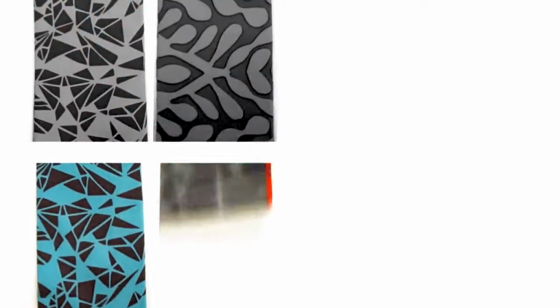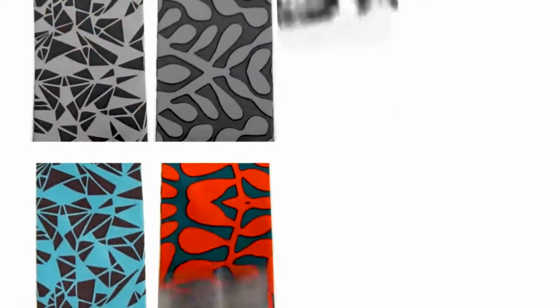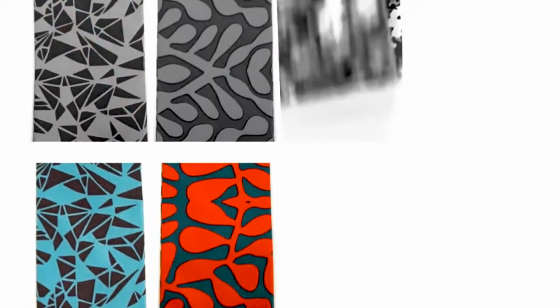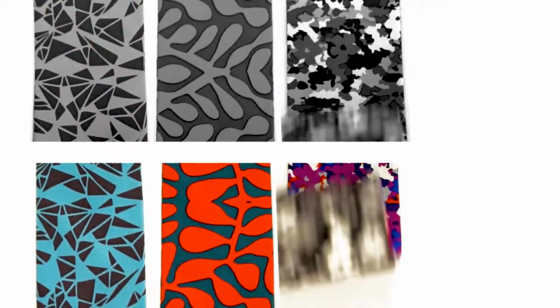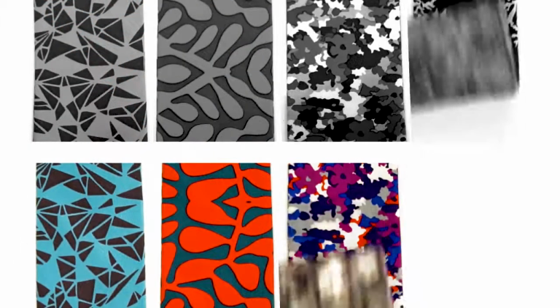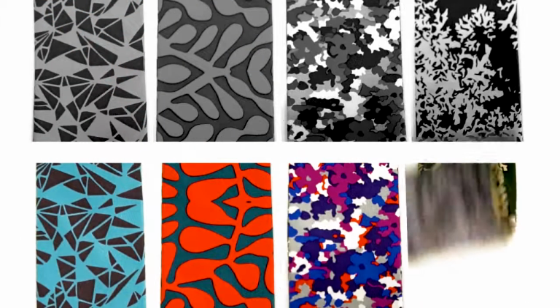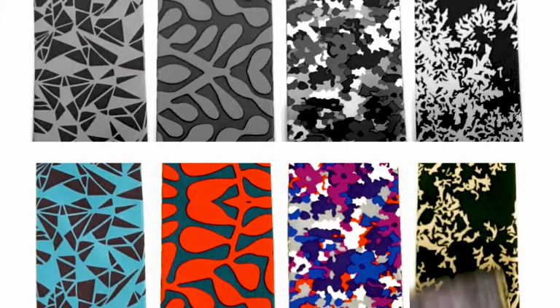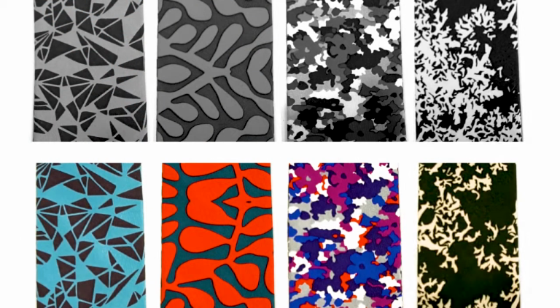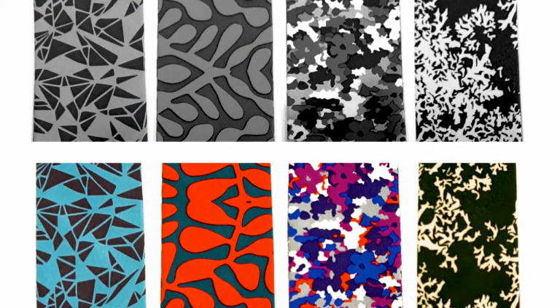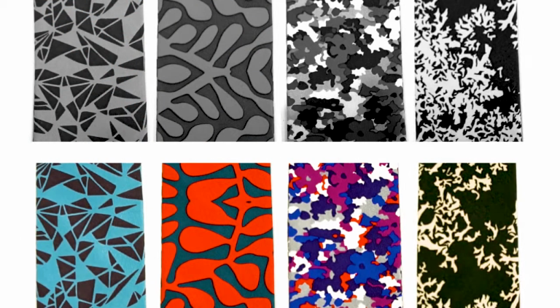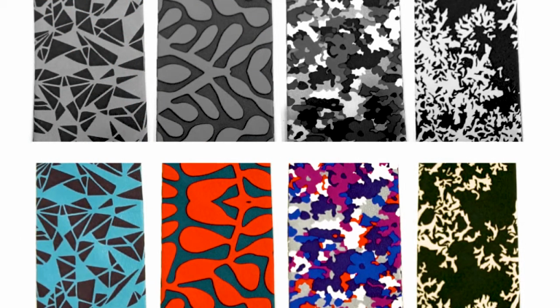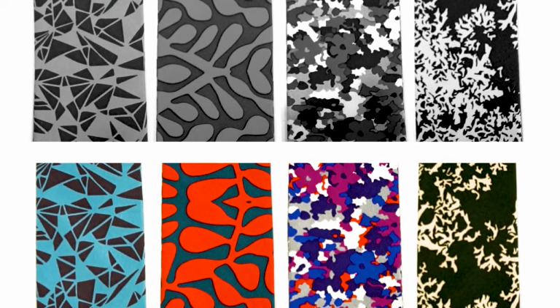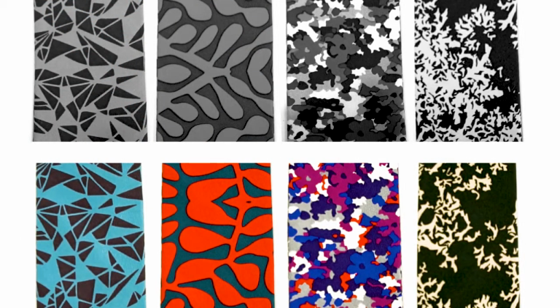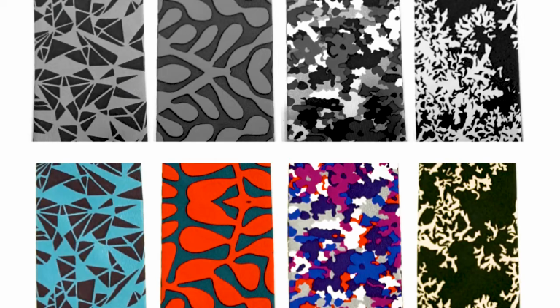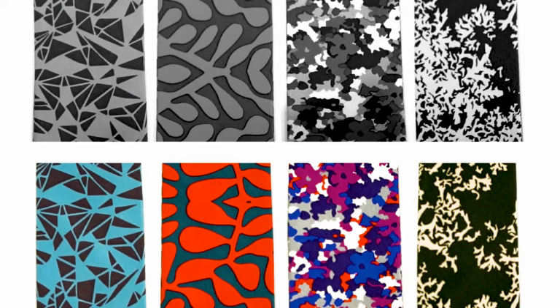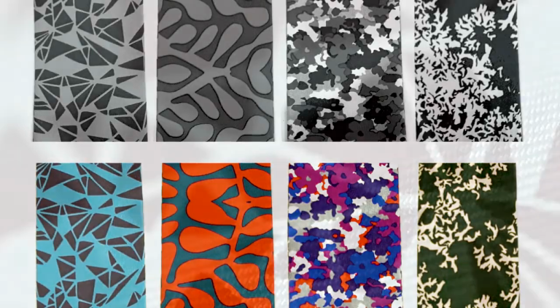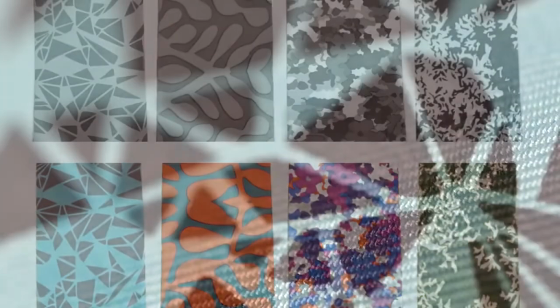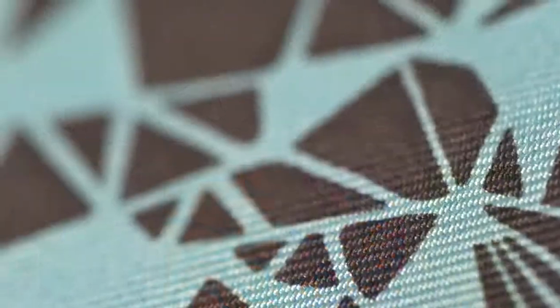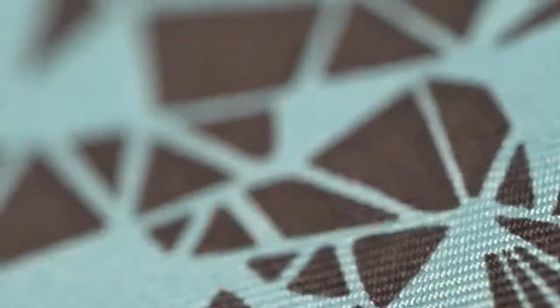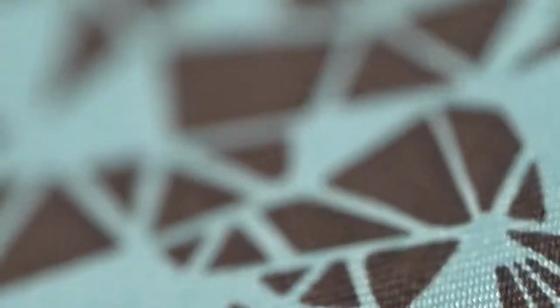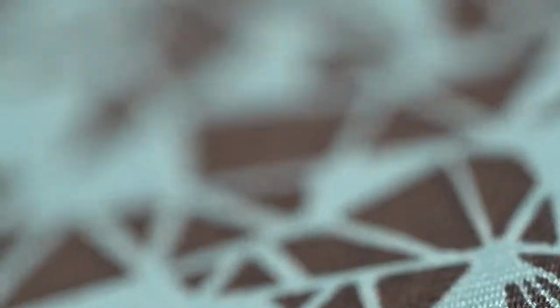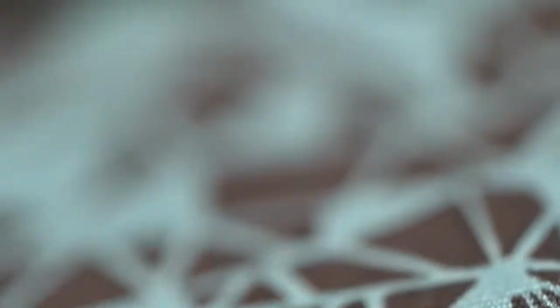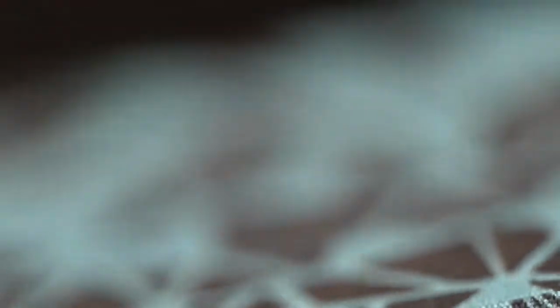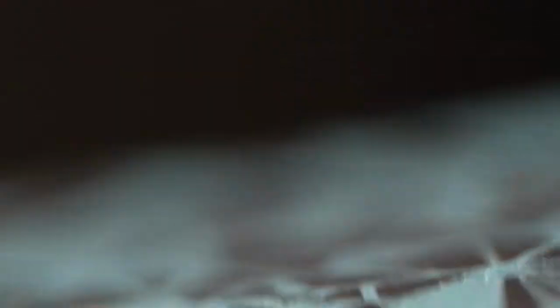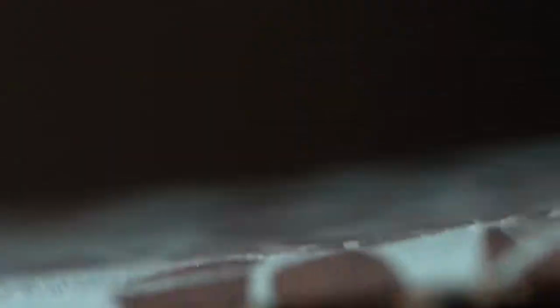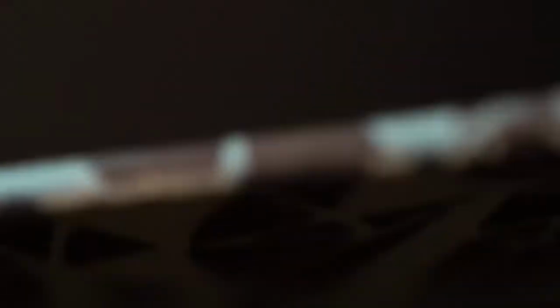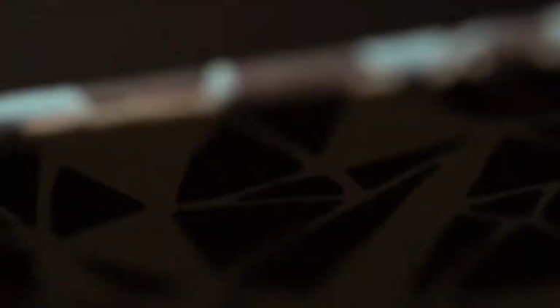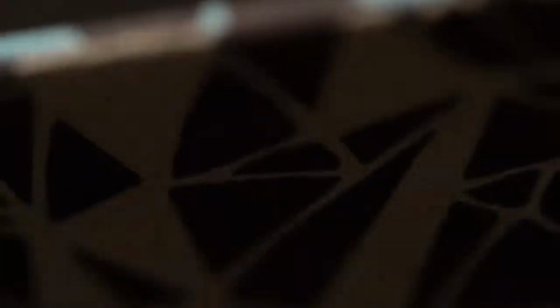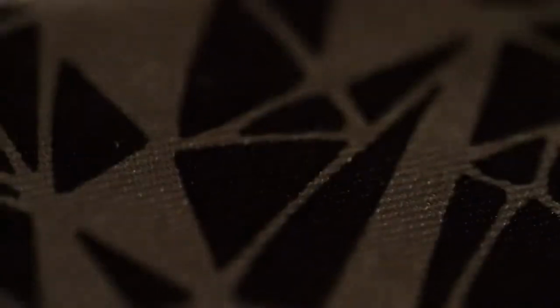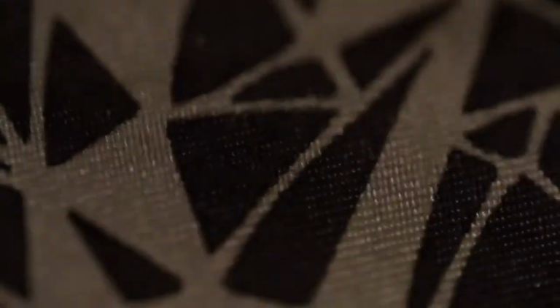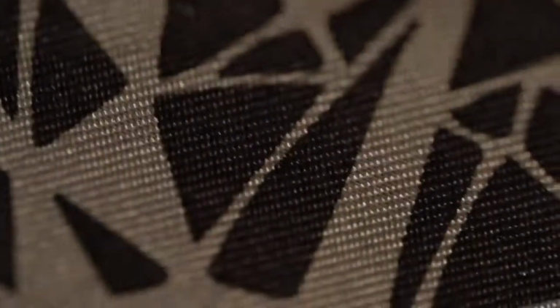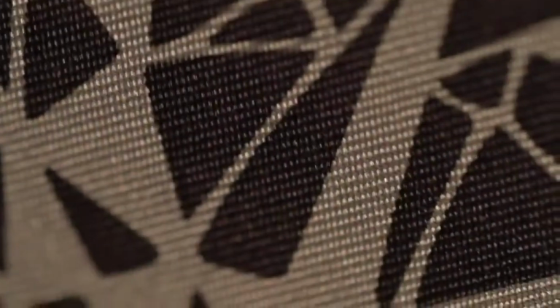With four unique, reversible patterns, the MagnaTie is two ties in one and adapts to any style.